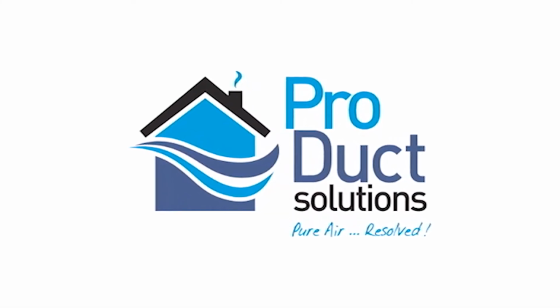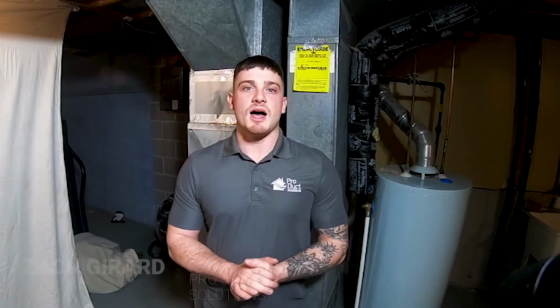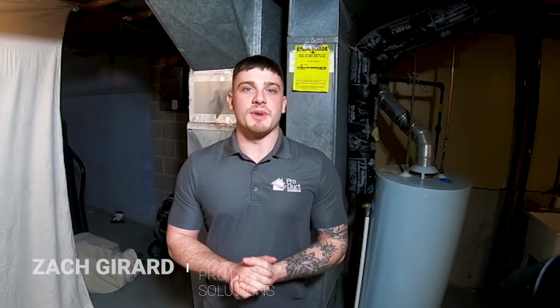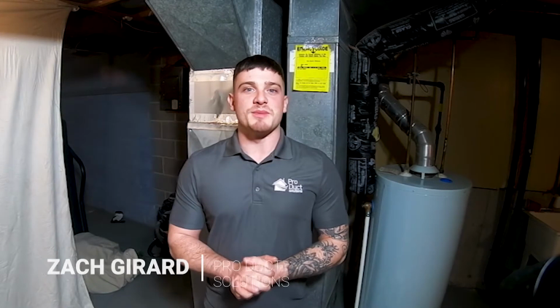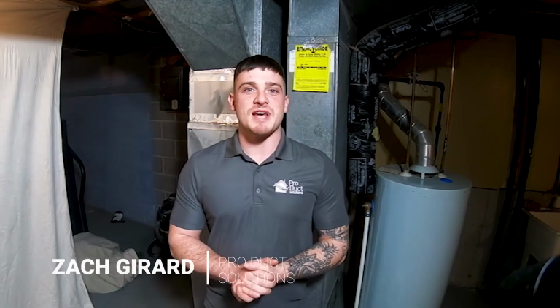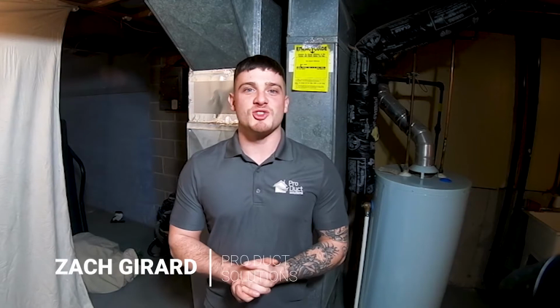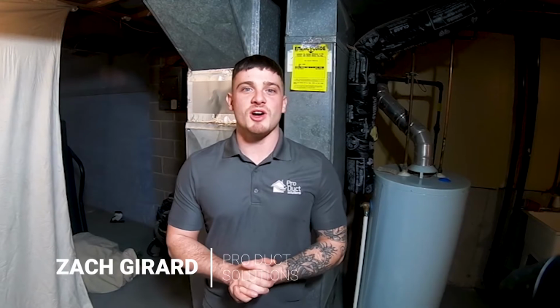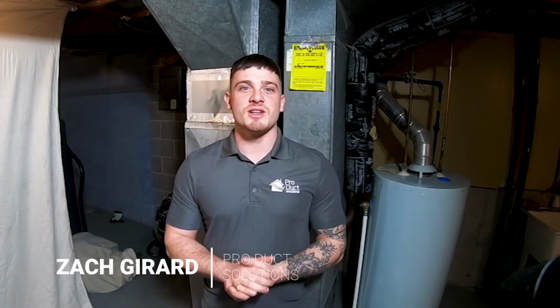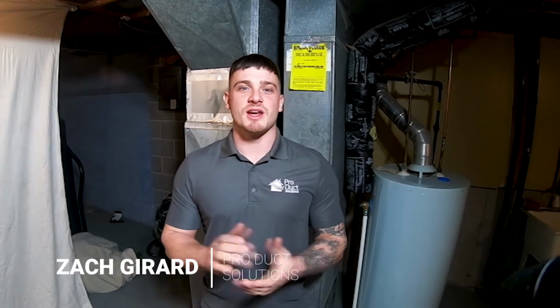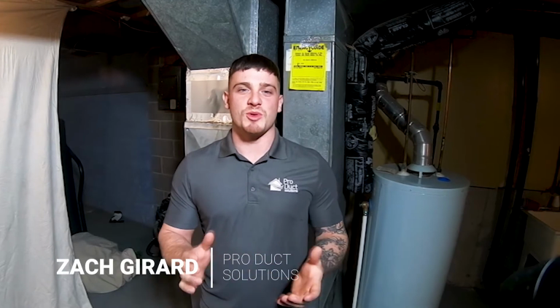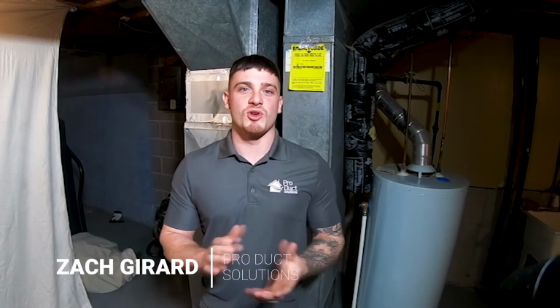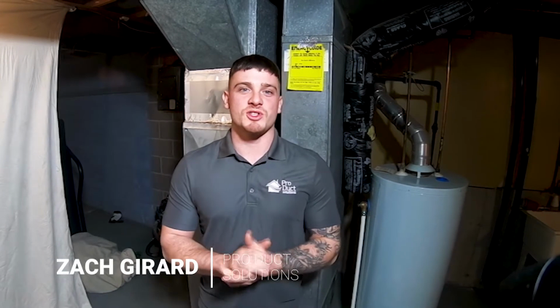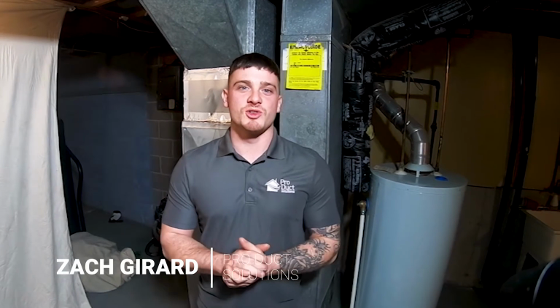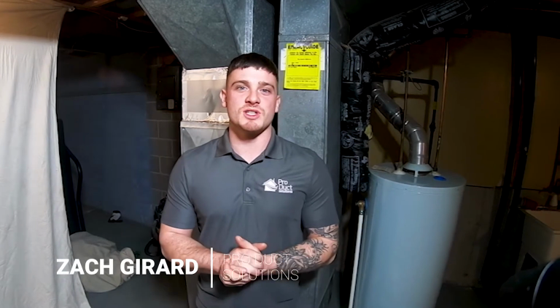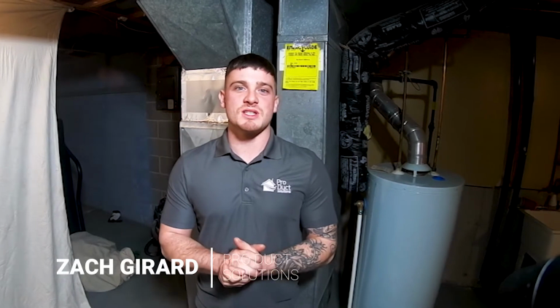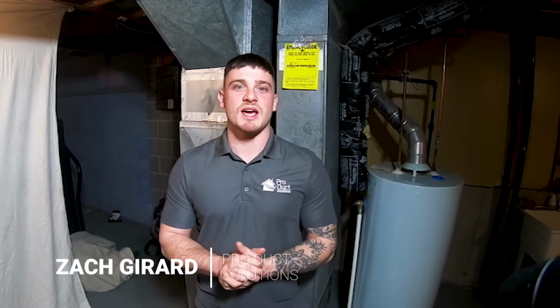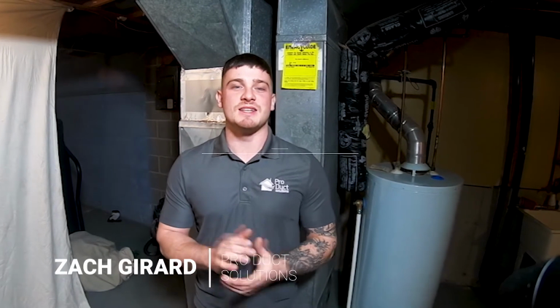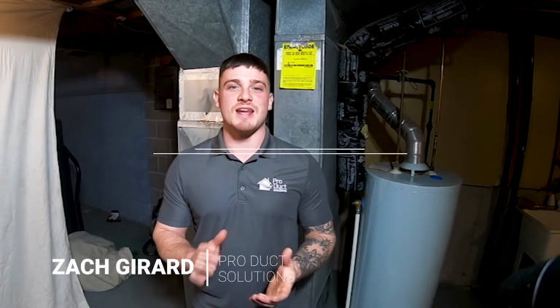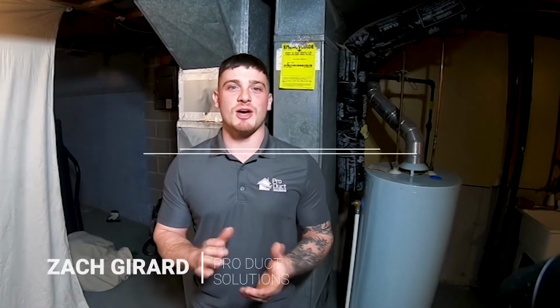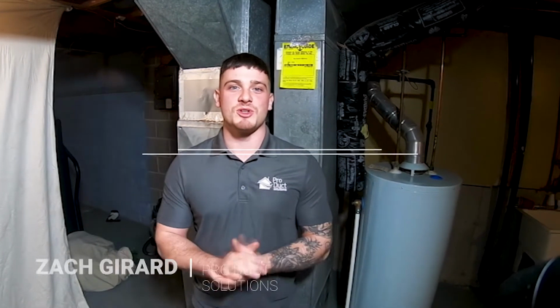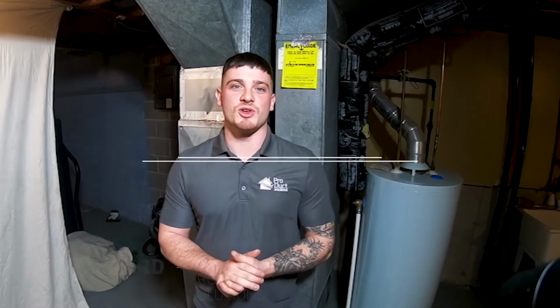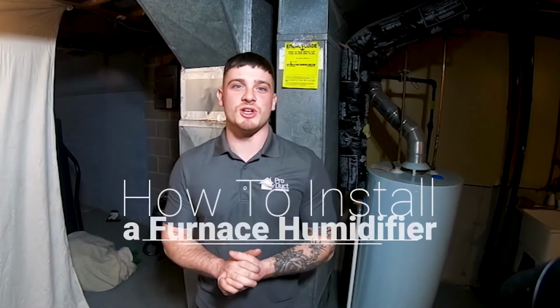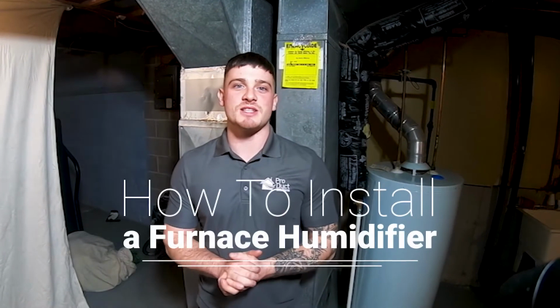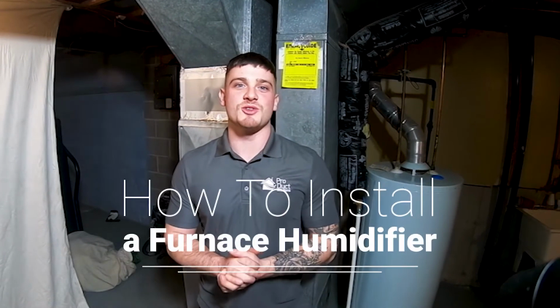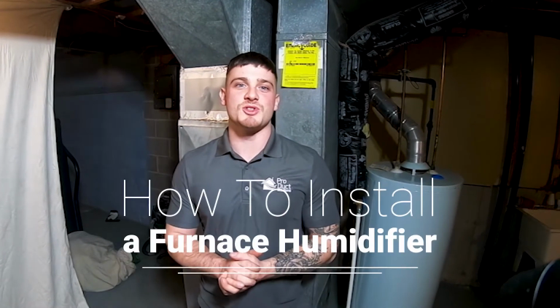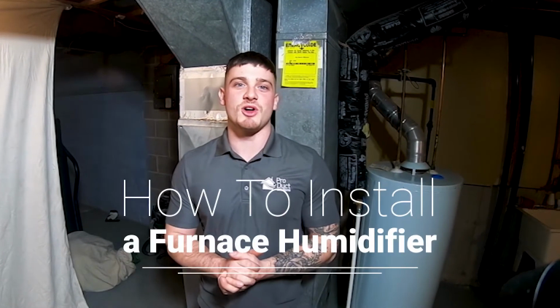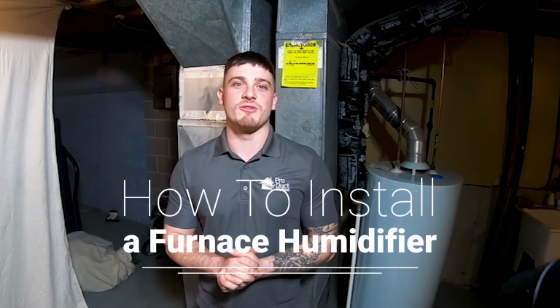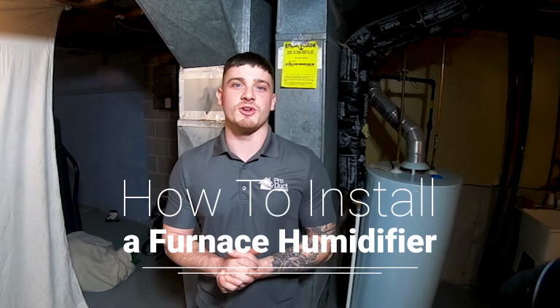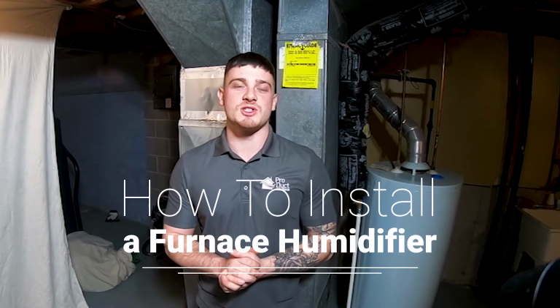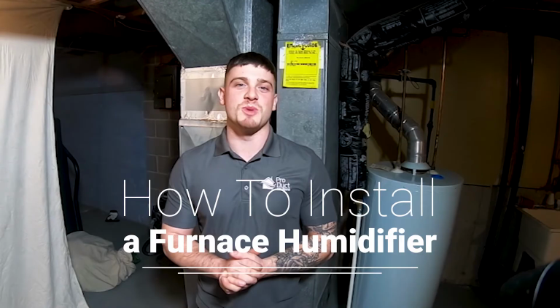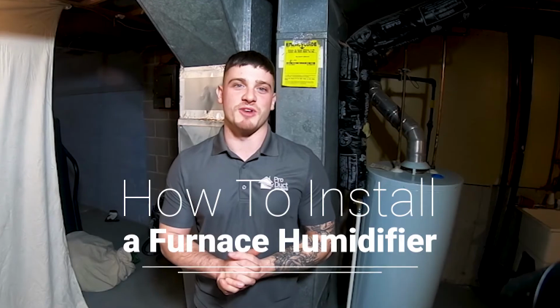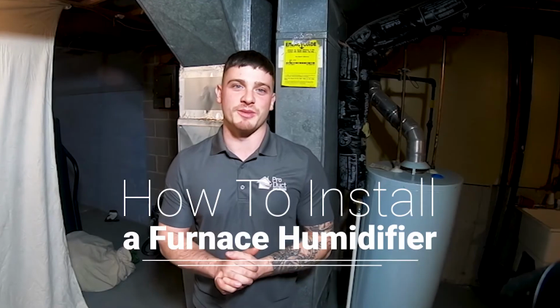Hi, my name is Zach Gerard and I'm with Product Solutions. Today I'll be showing you guys how to install a furnace humidifier.